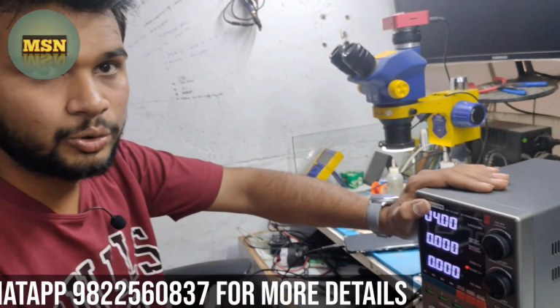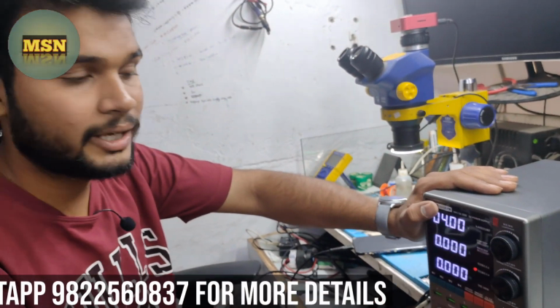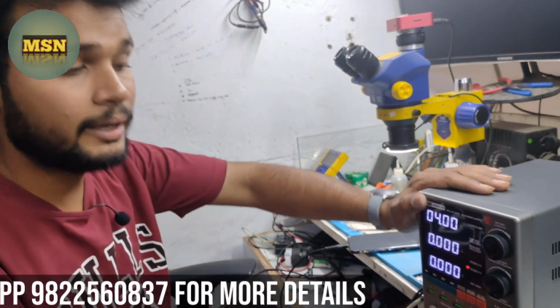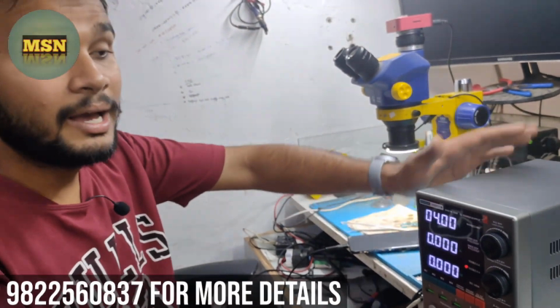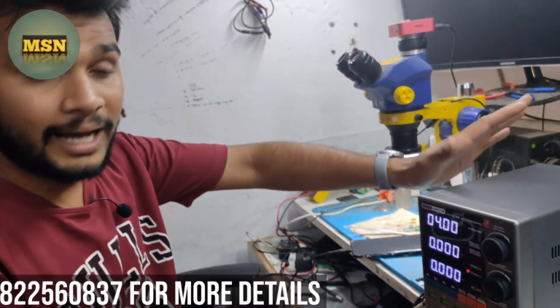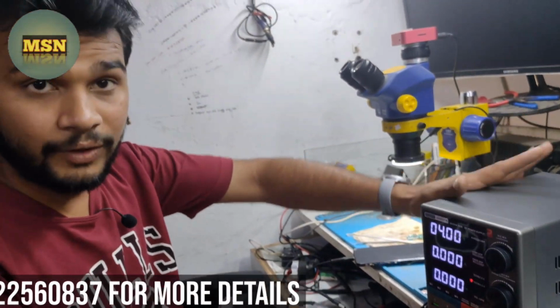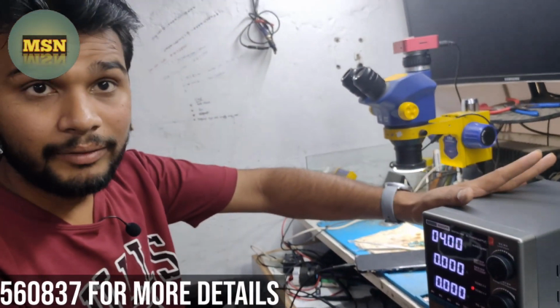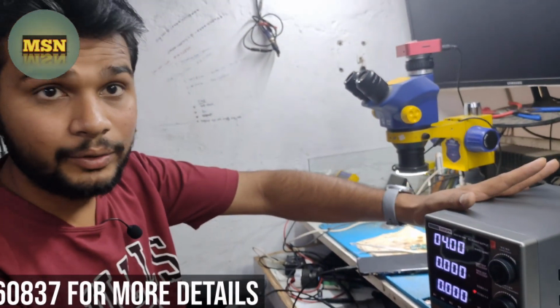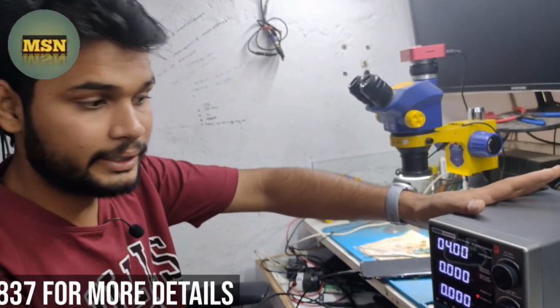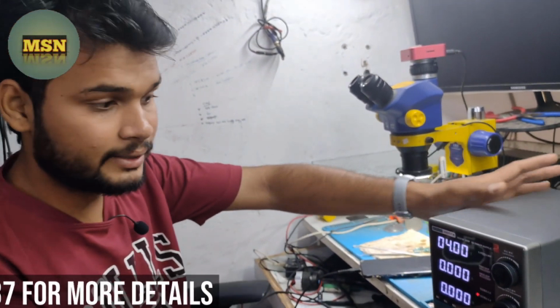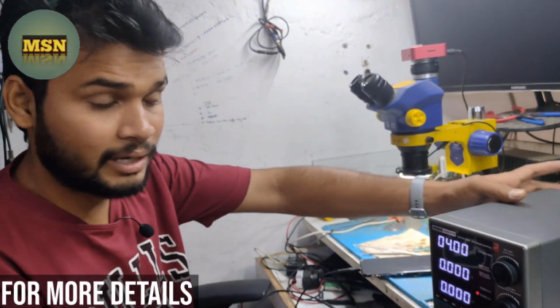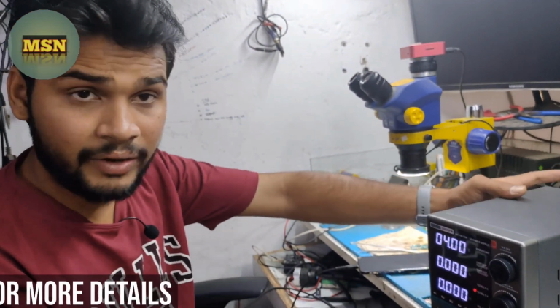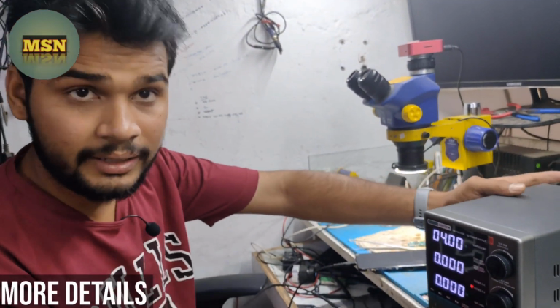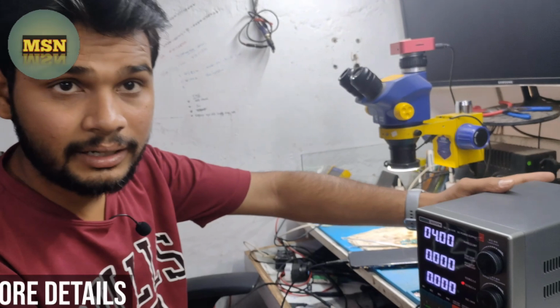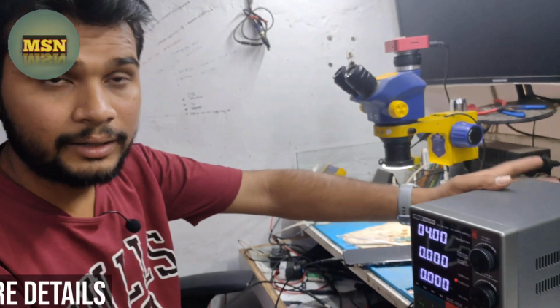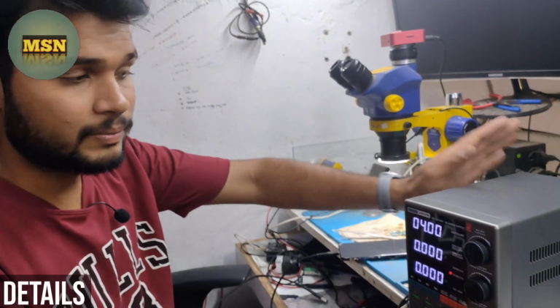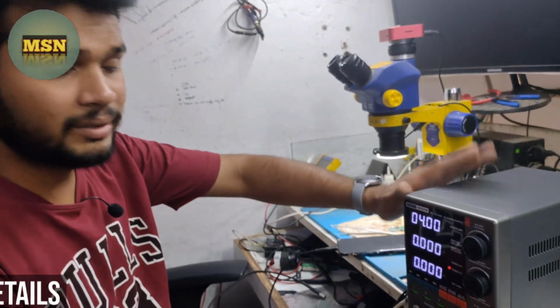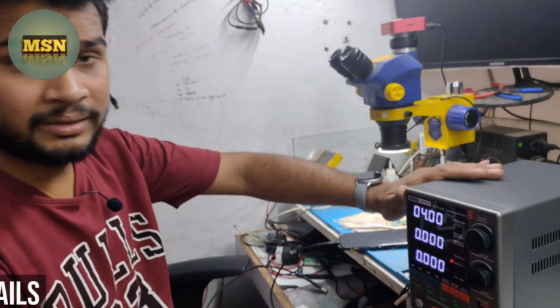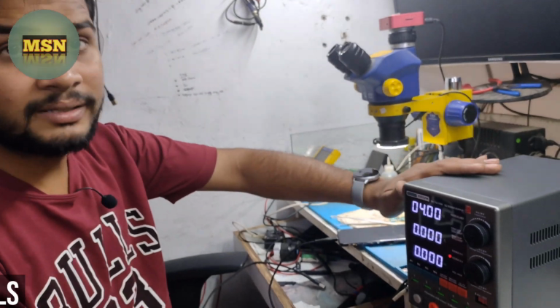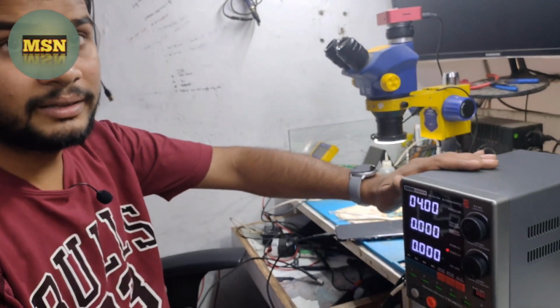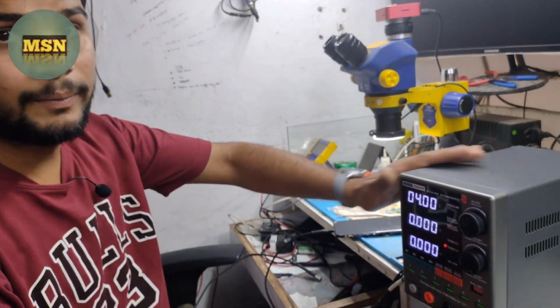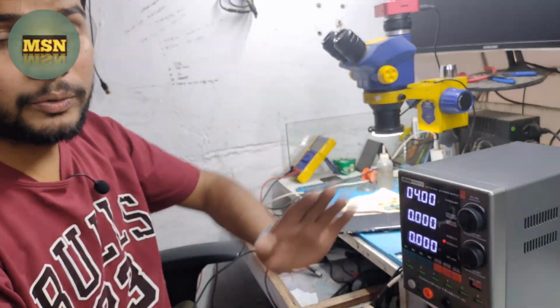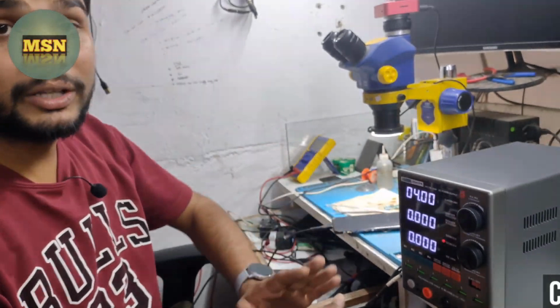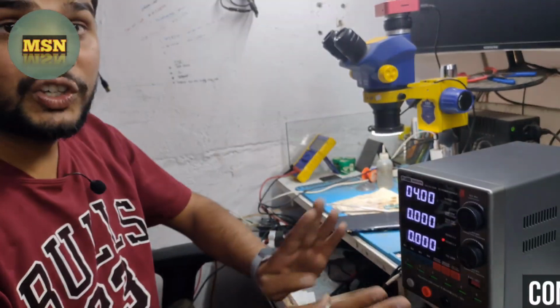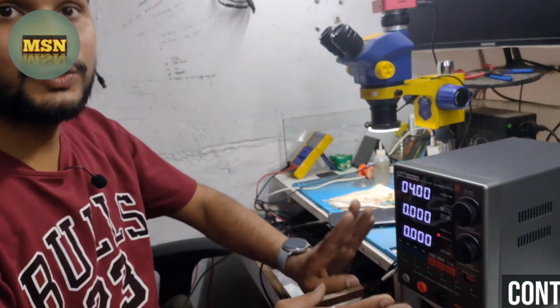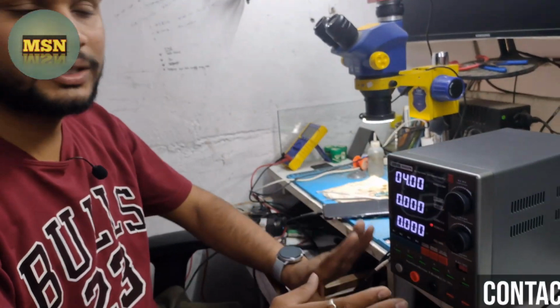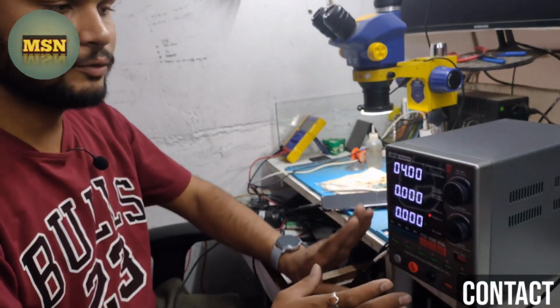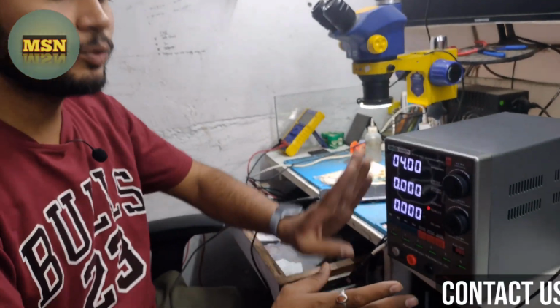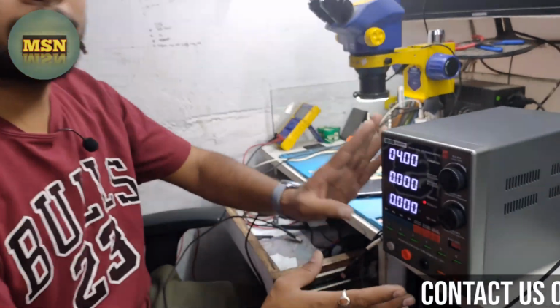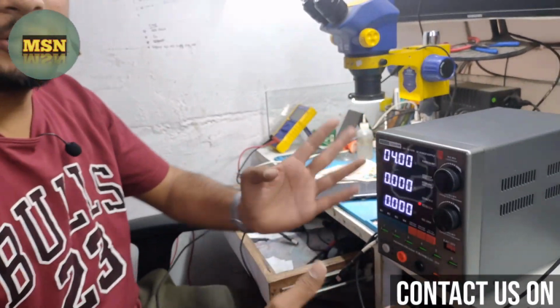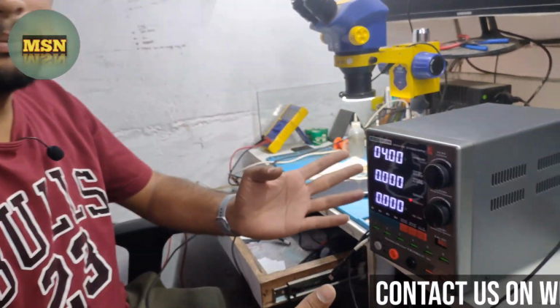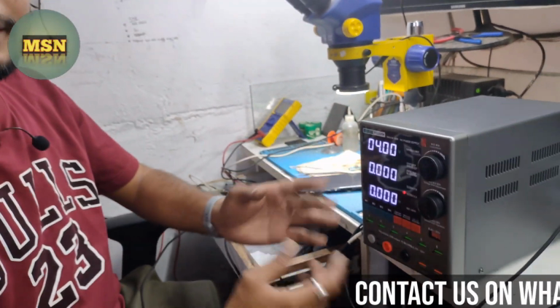This machine has a lot of heavy weight, so you can understand that the components used inside are already branded and of good quality.